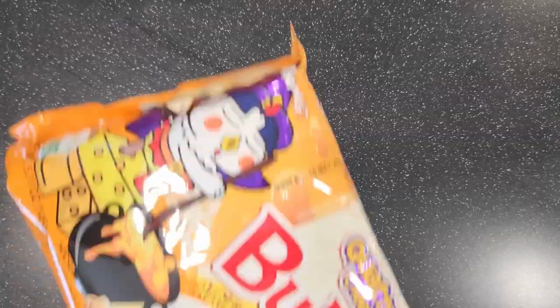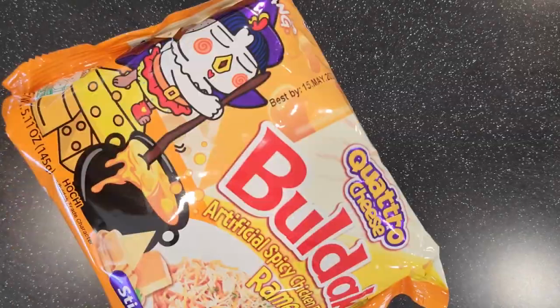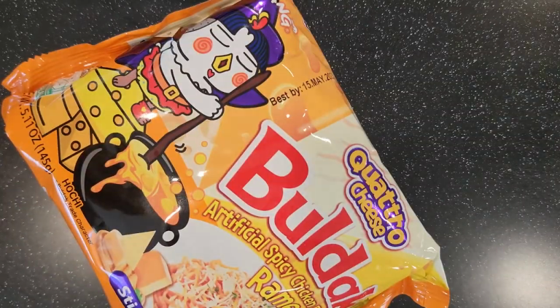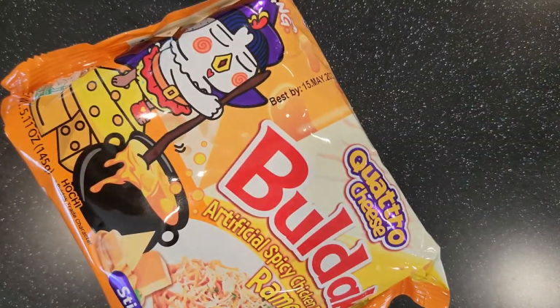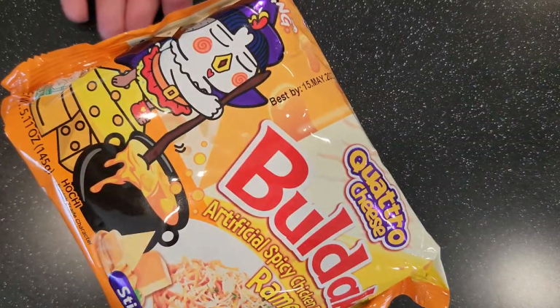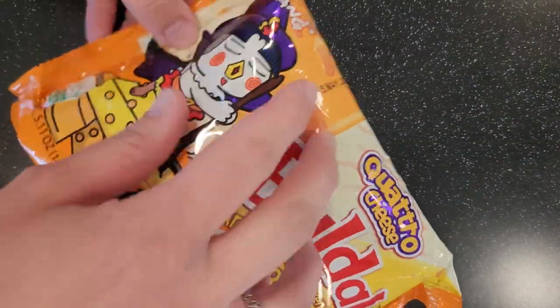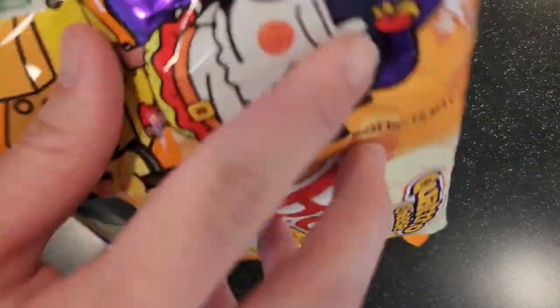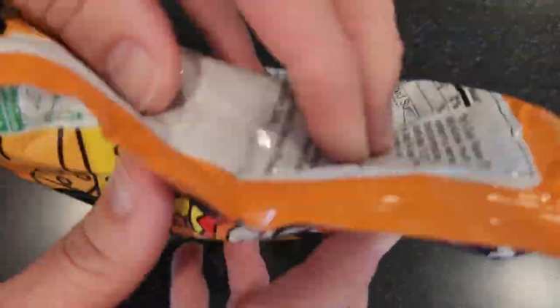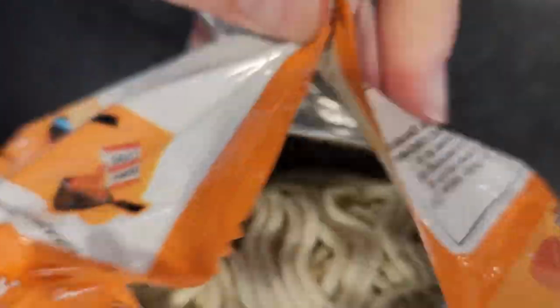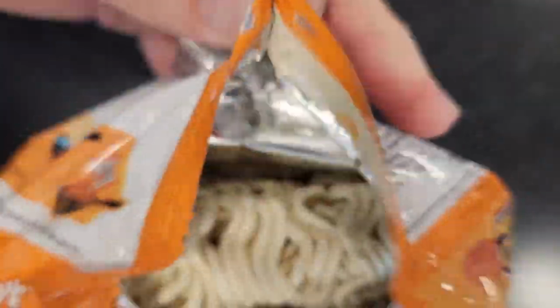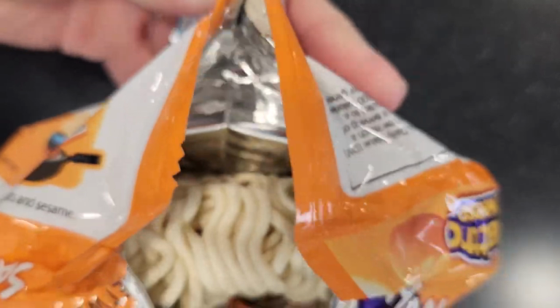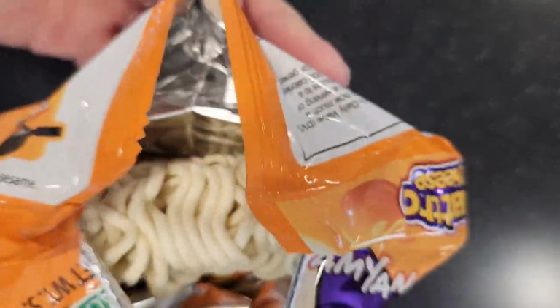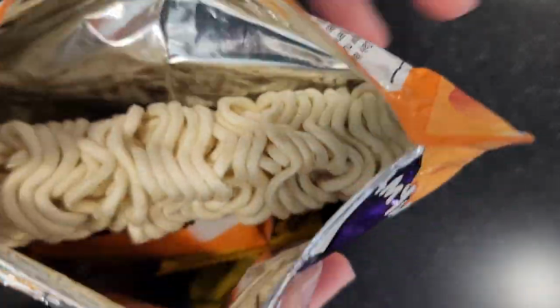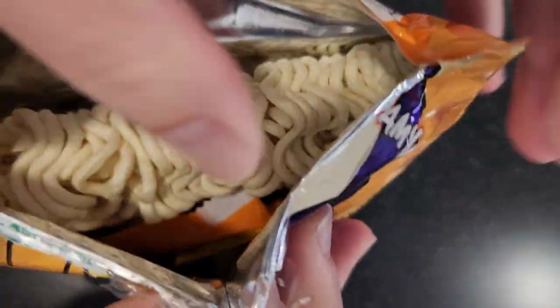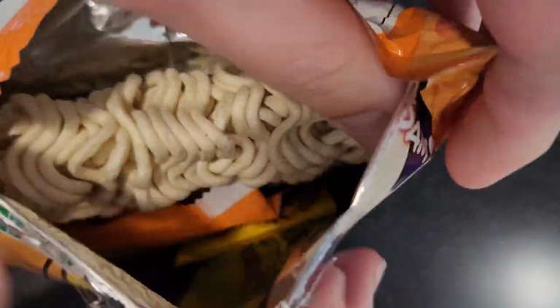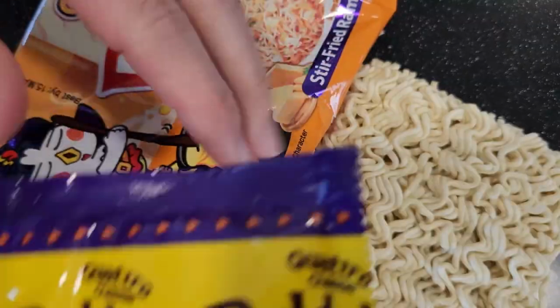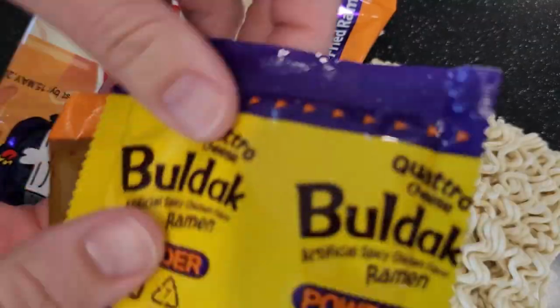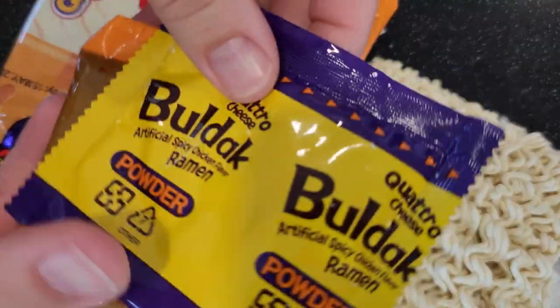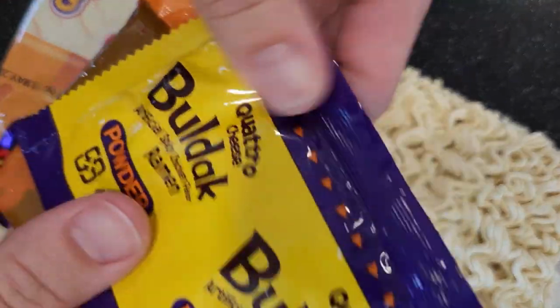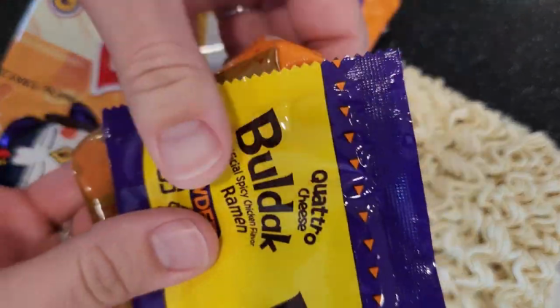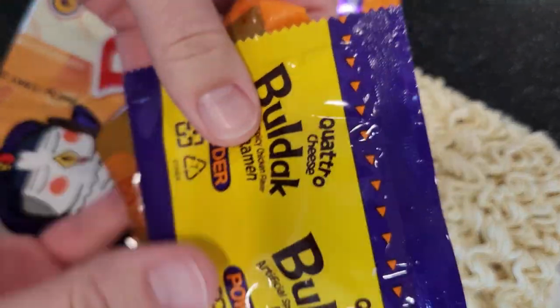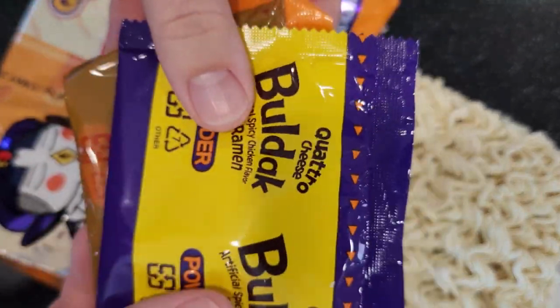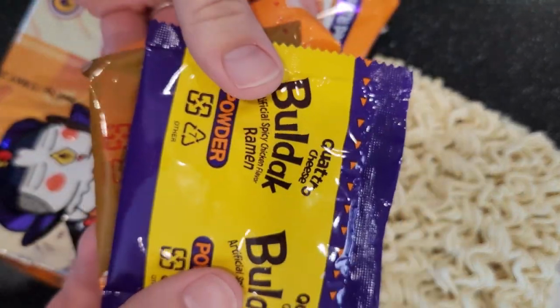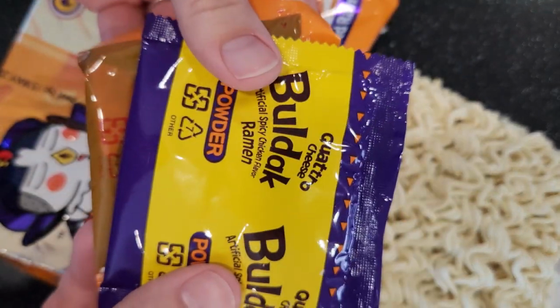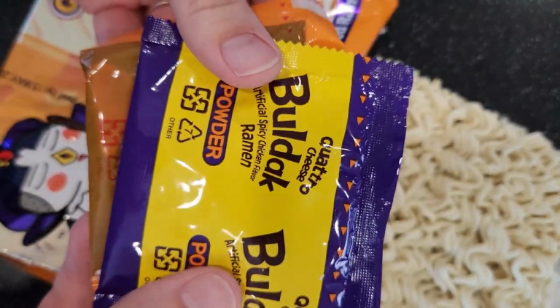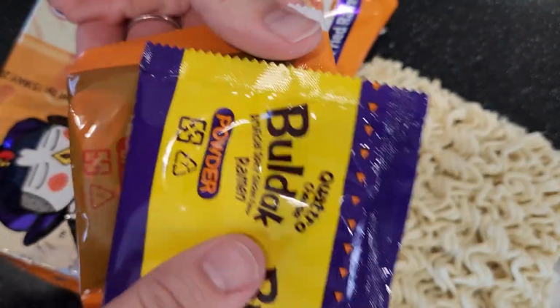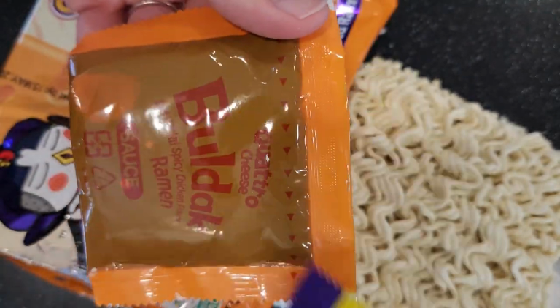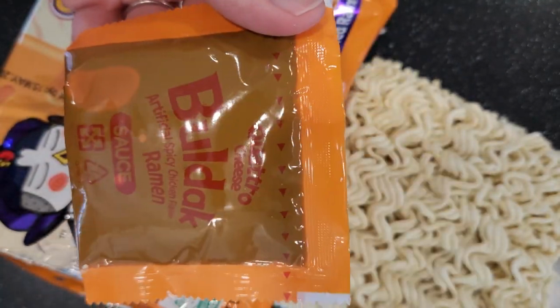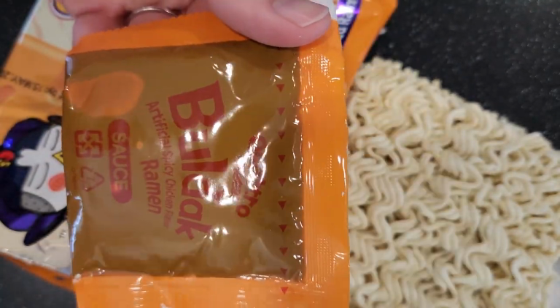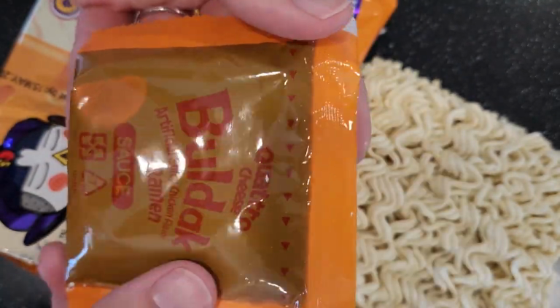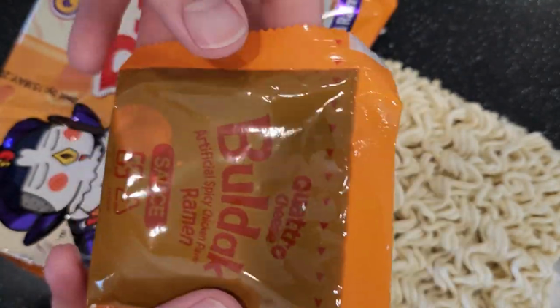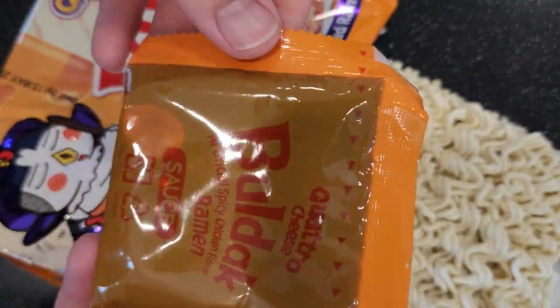Inside the package you'll find classic bulldog noodles, quattro cheese powder, and spicy chicken flavor sauce.